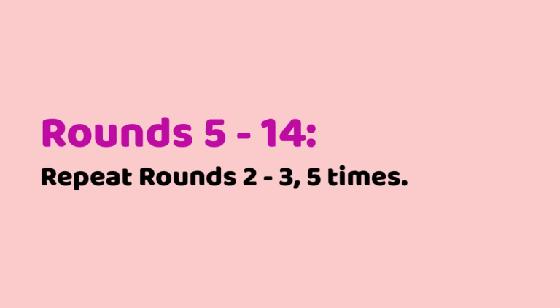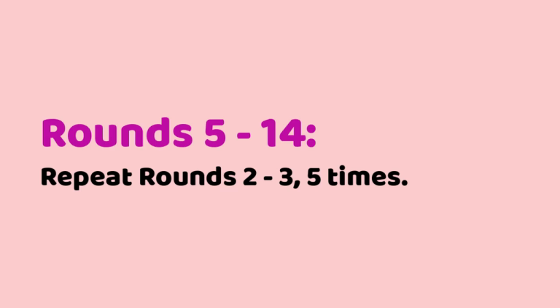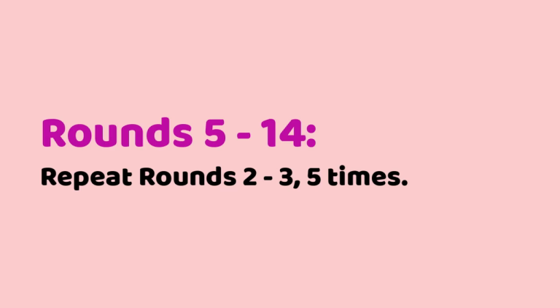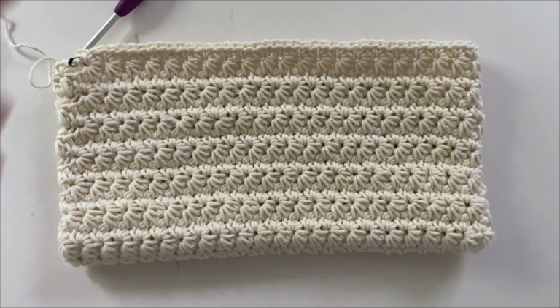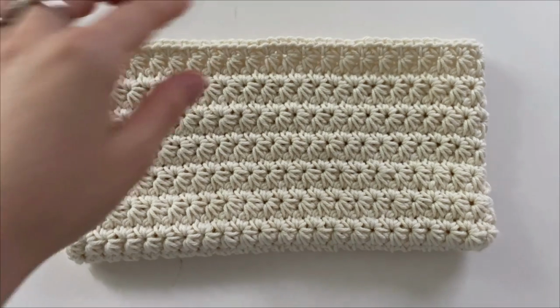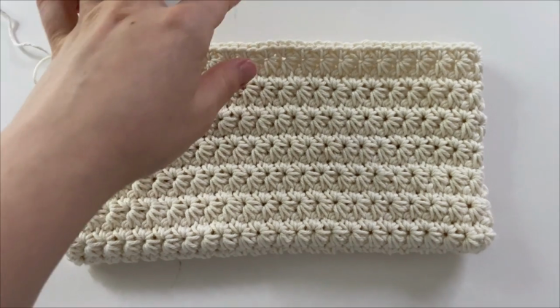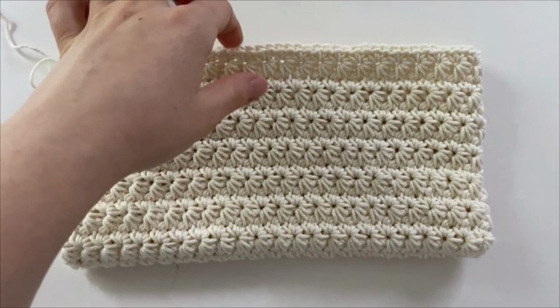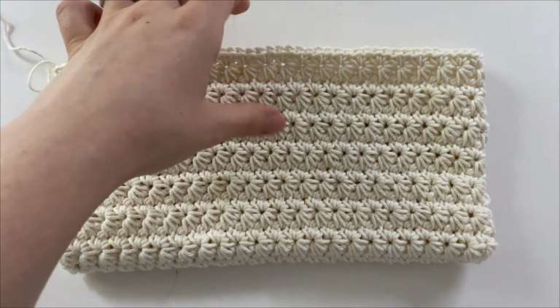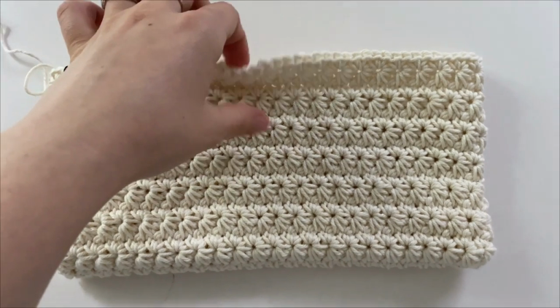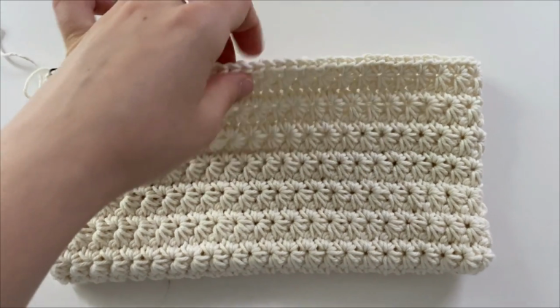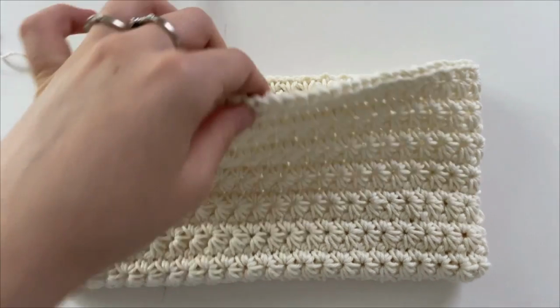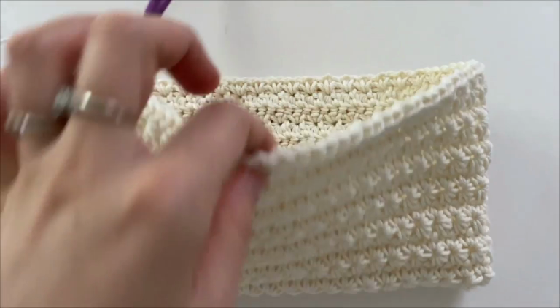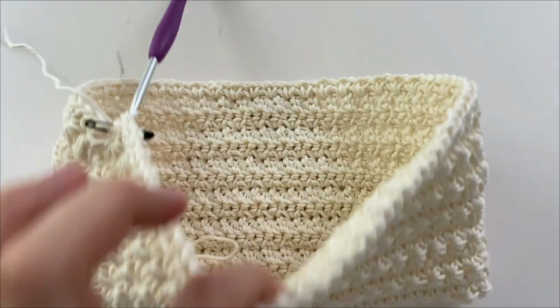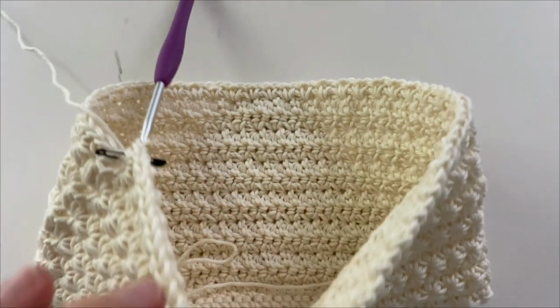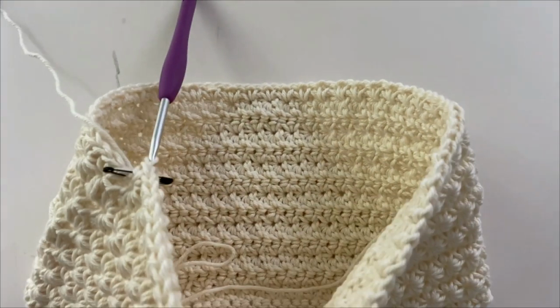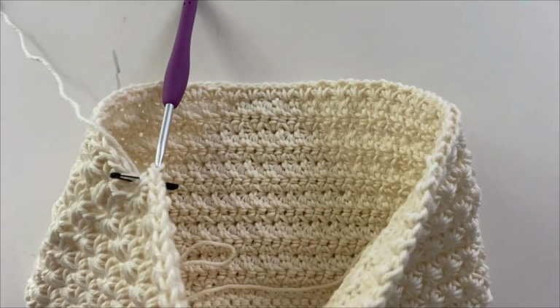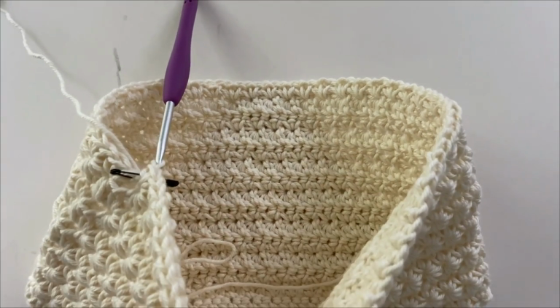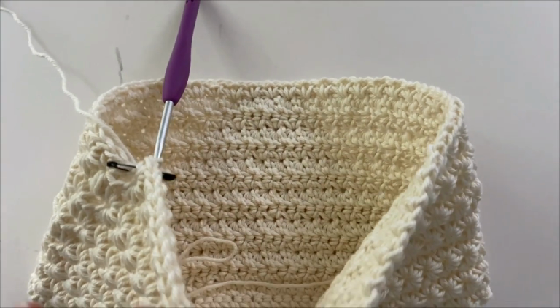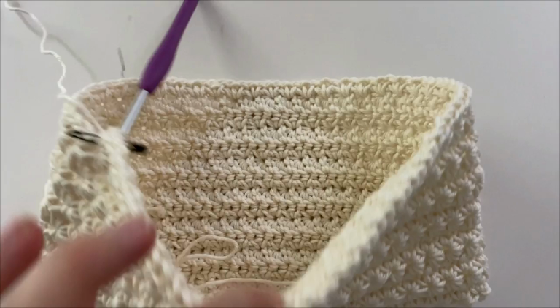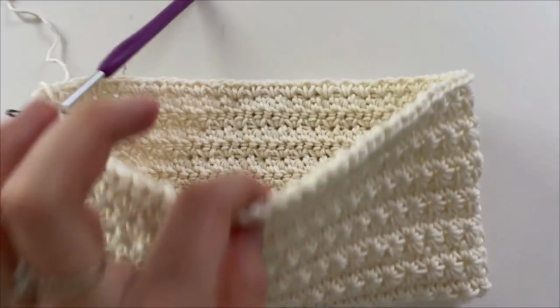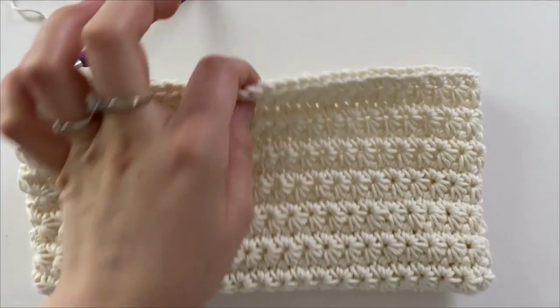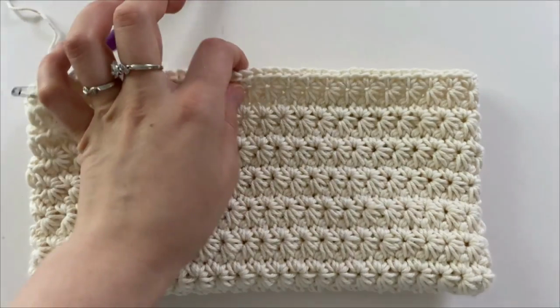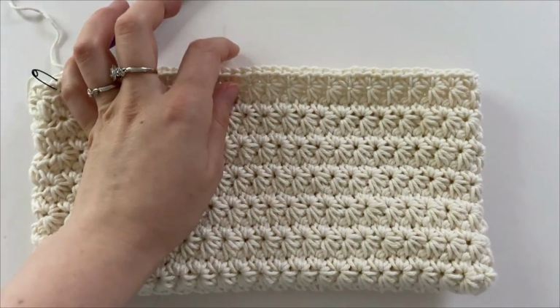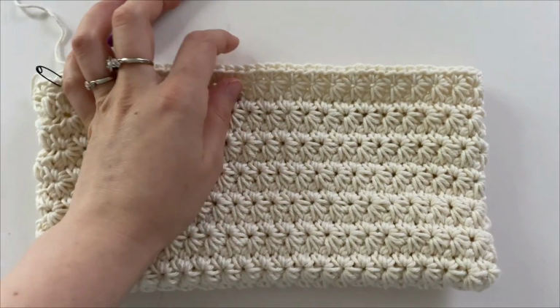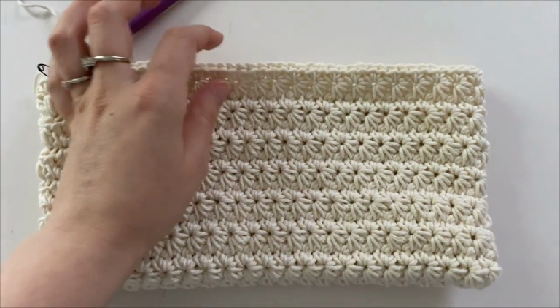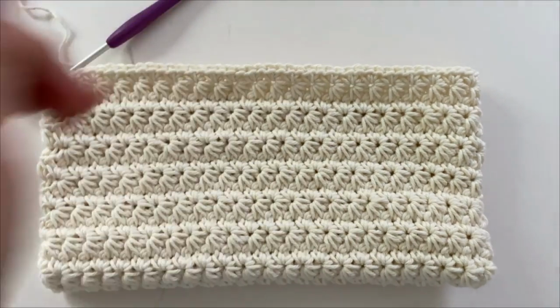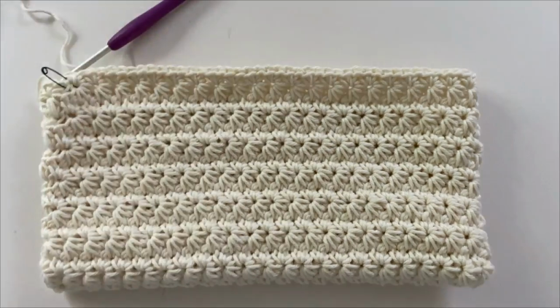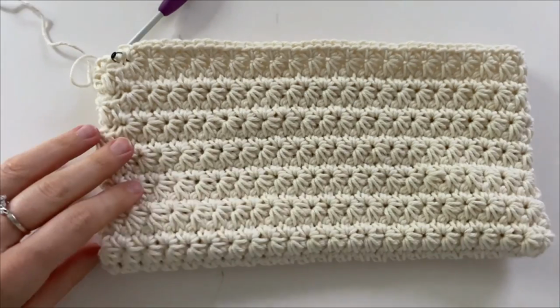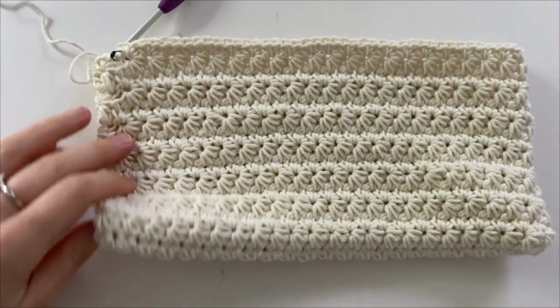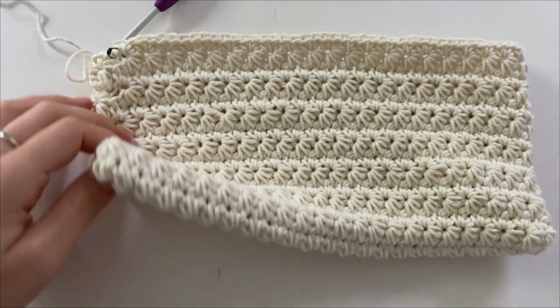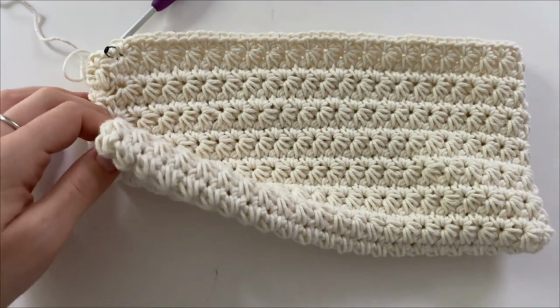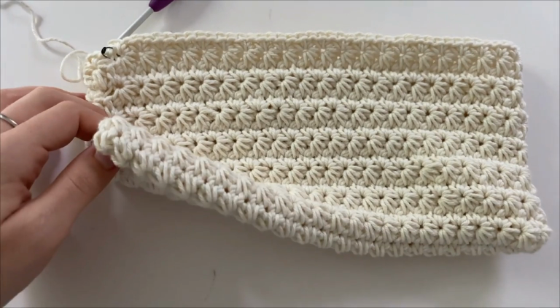After a few rounds, this is what your potholder starts to look like — it kind of looks like a little purse.